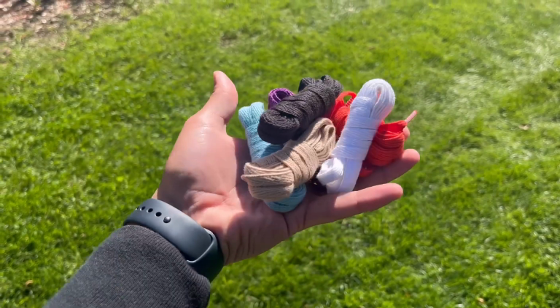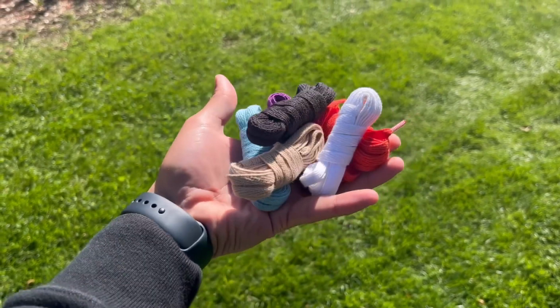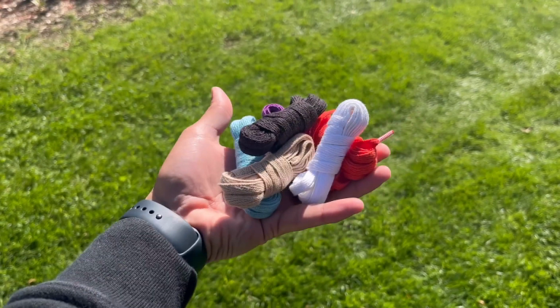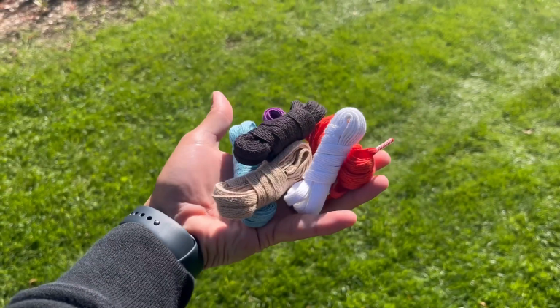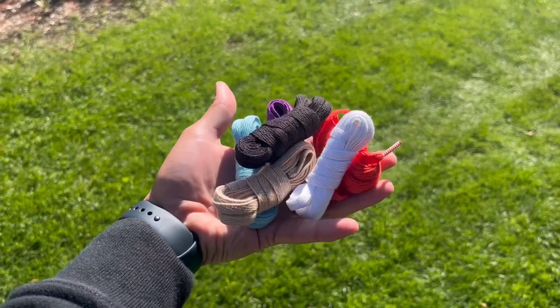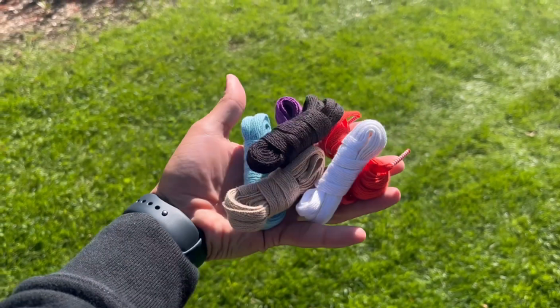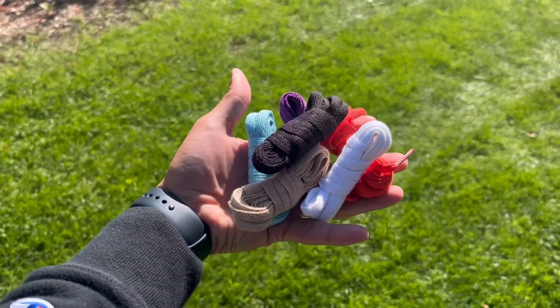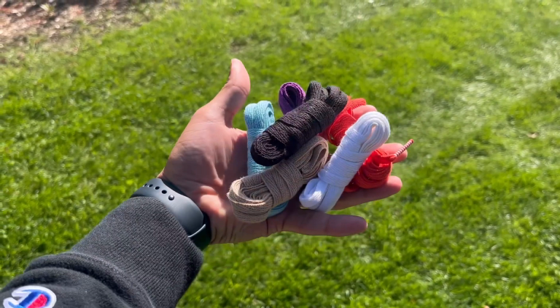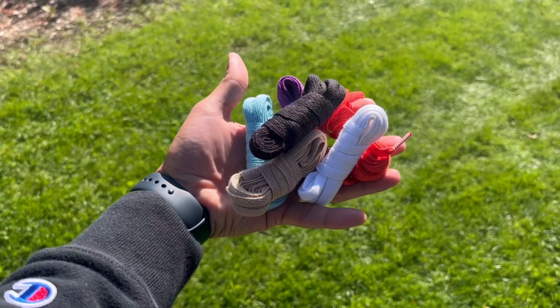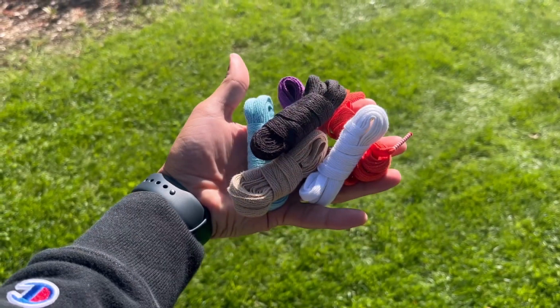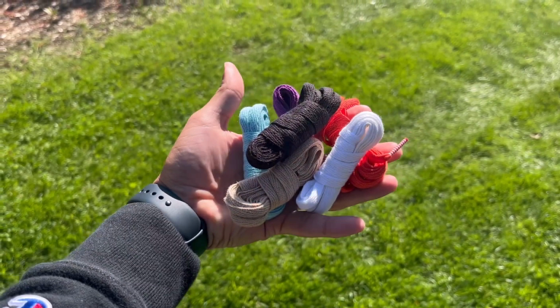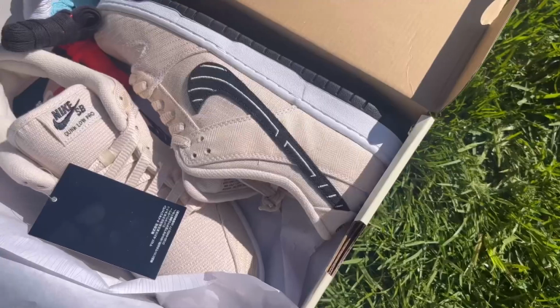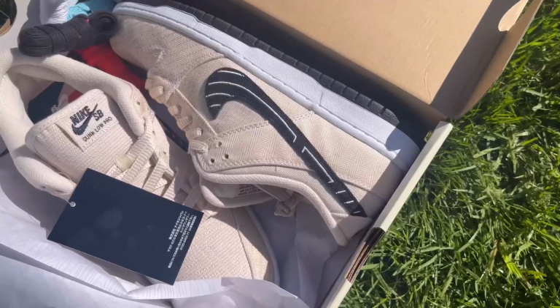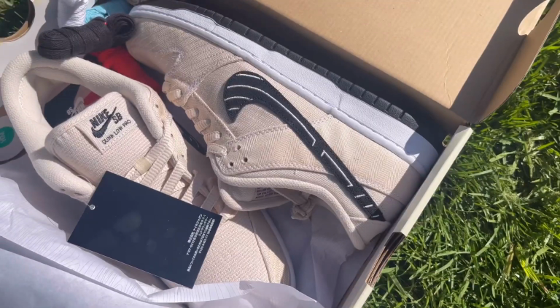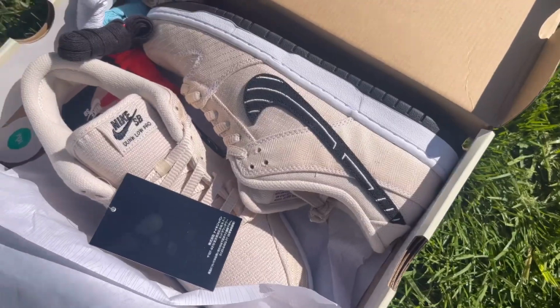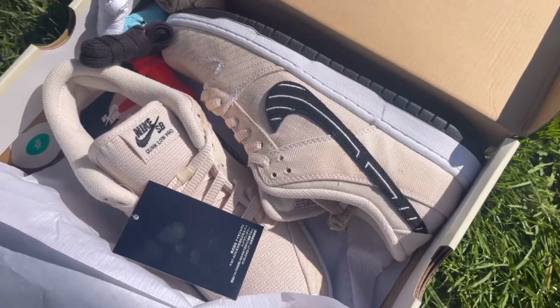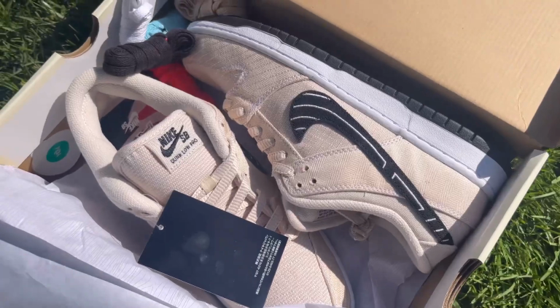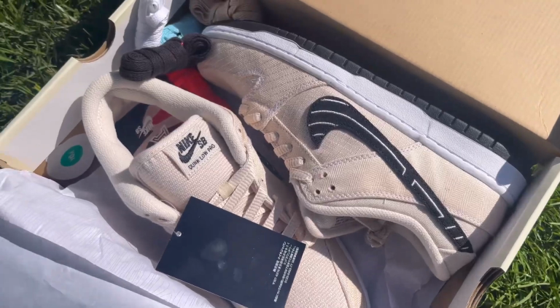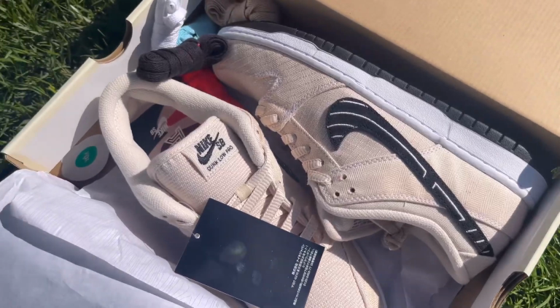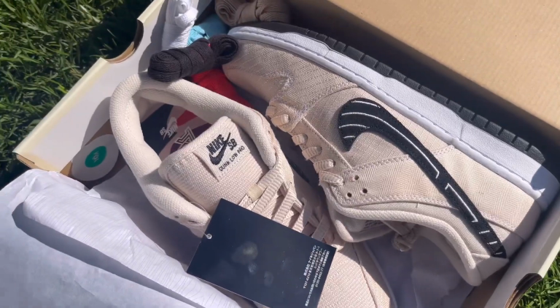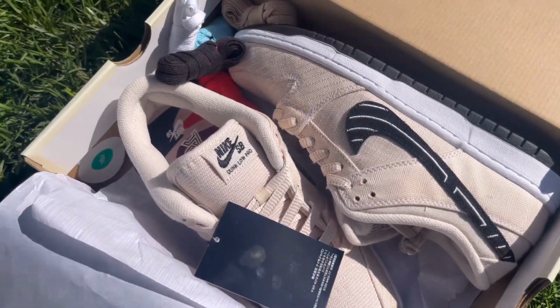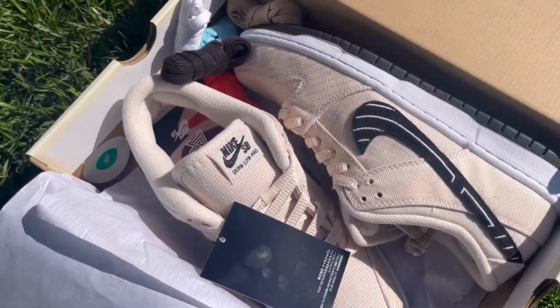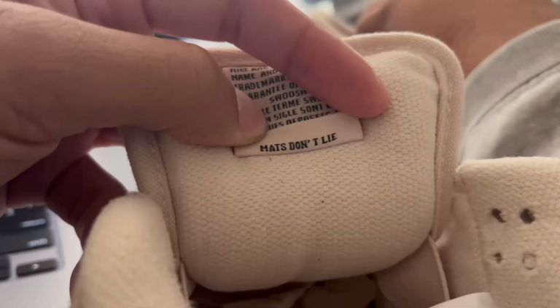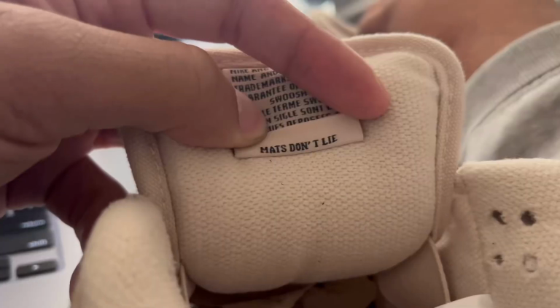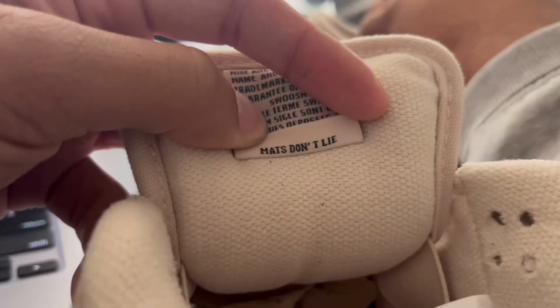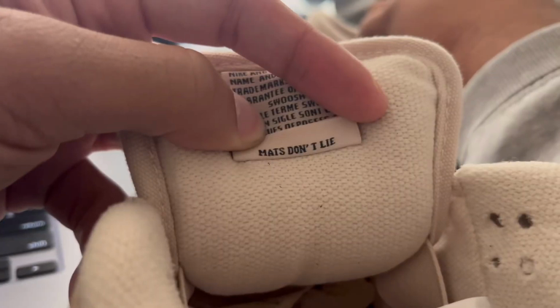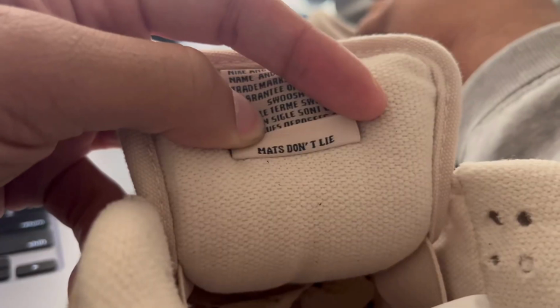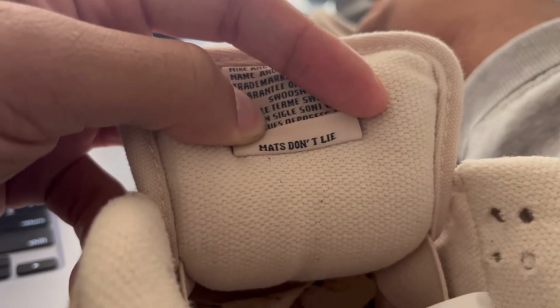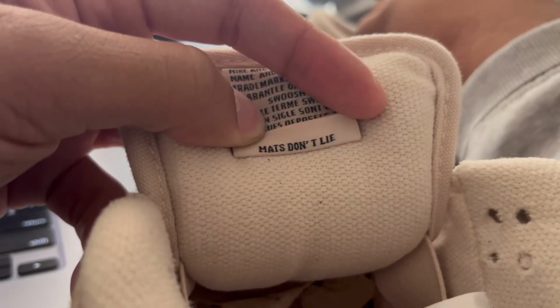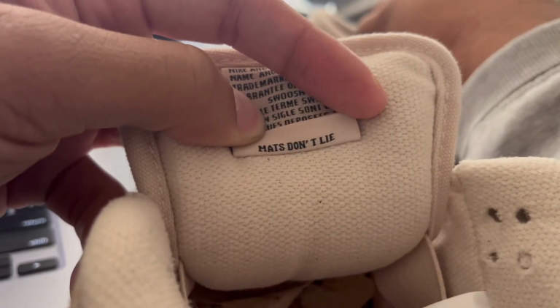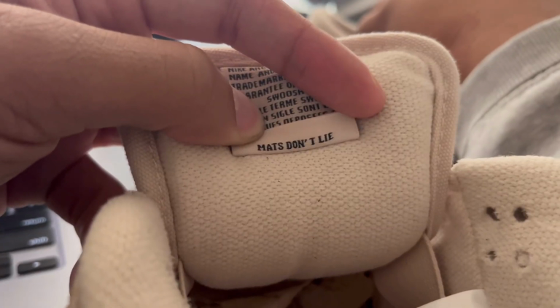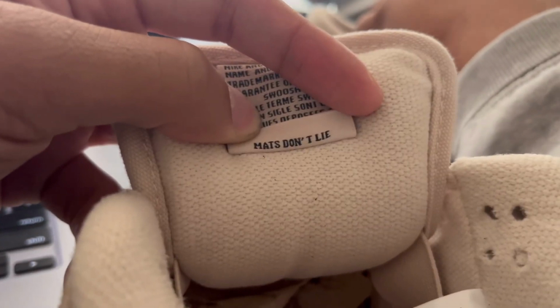You also get an additional six pairs of laces, so whatever color you want you can pretty much have on these.